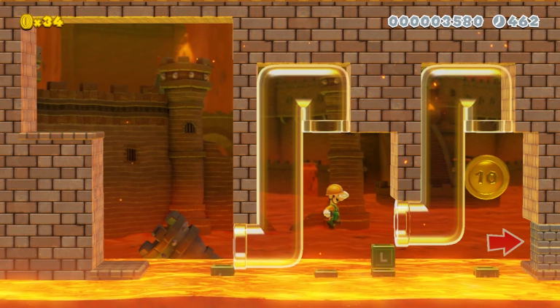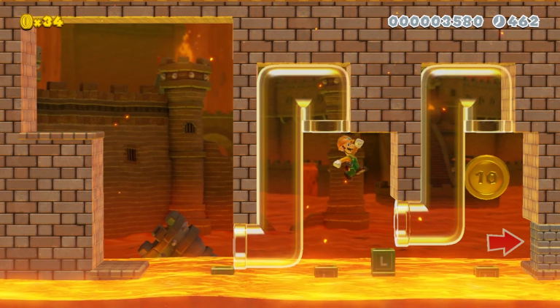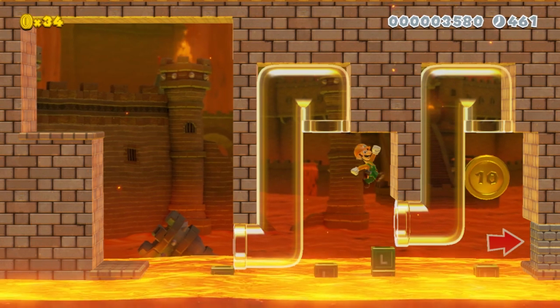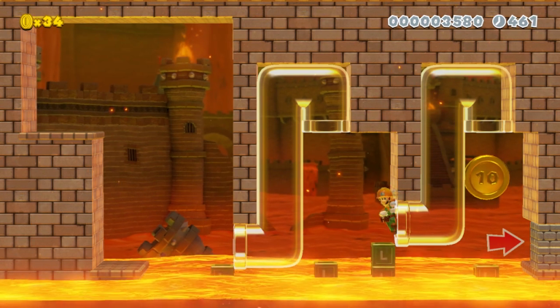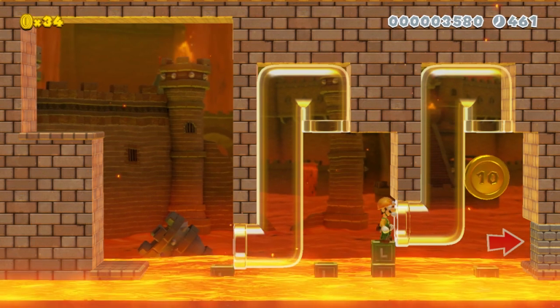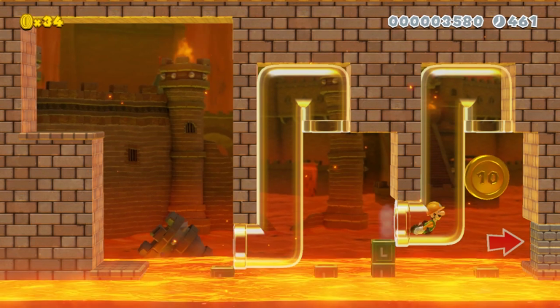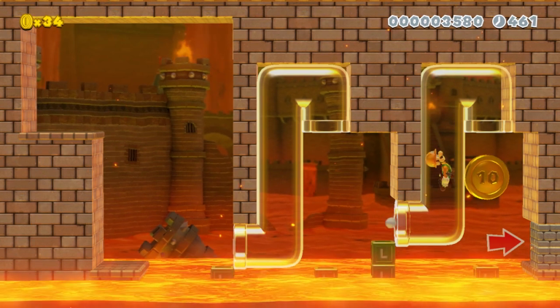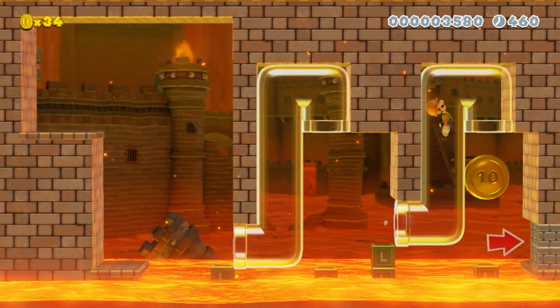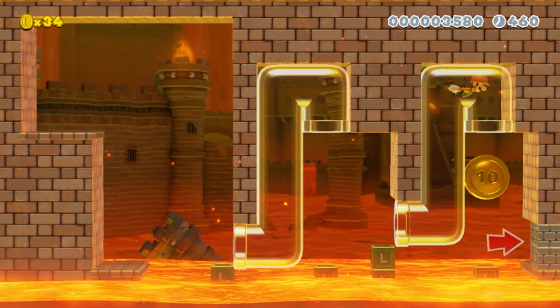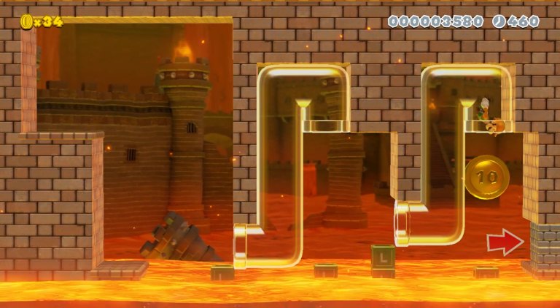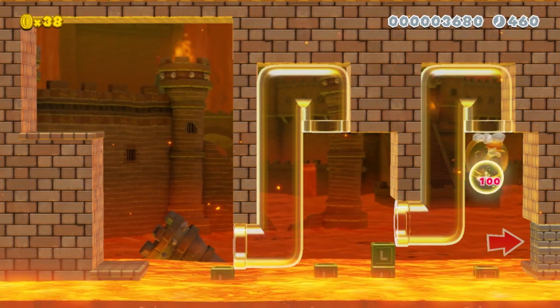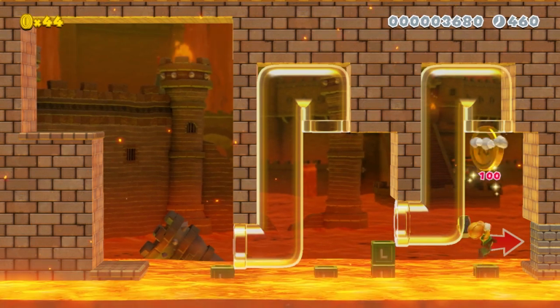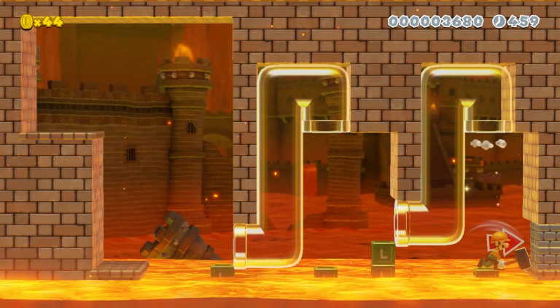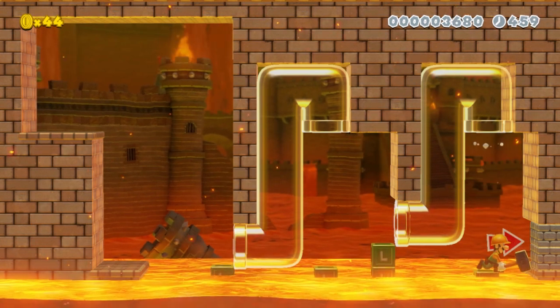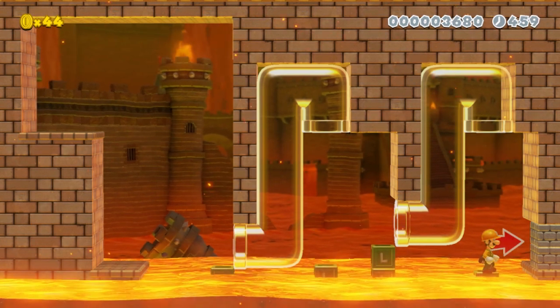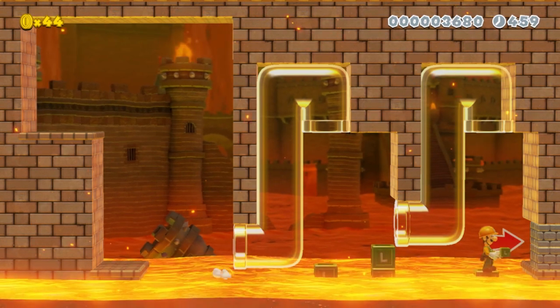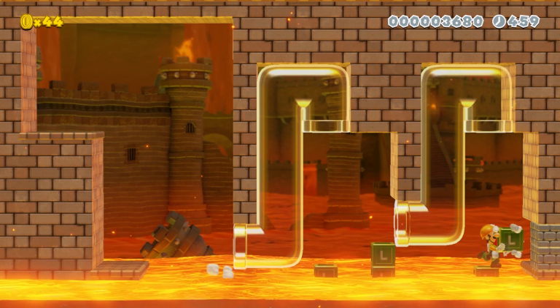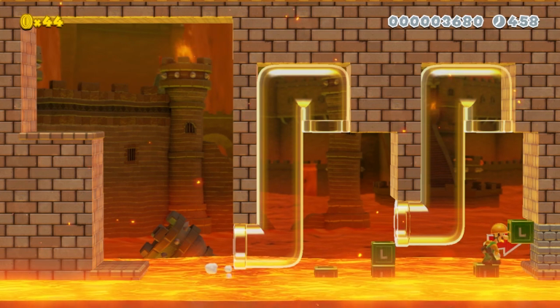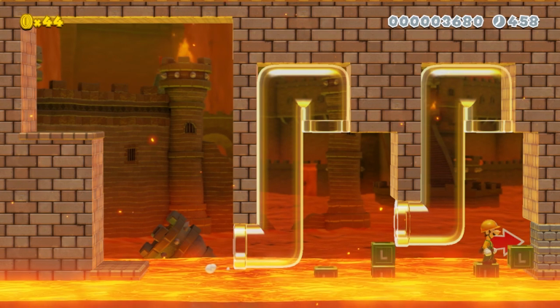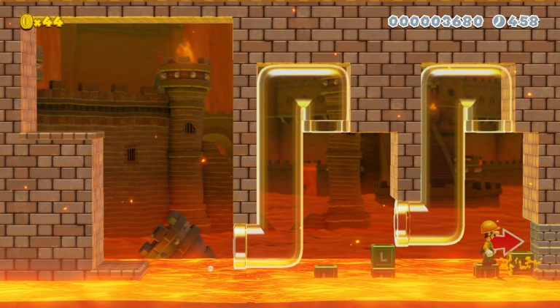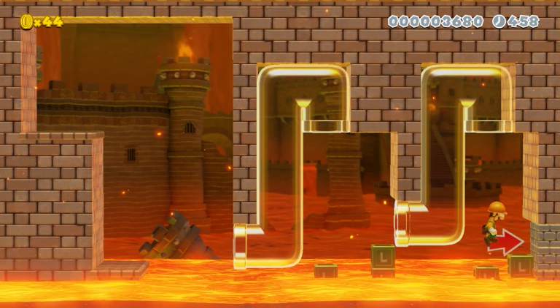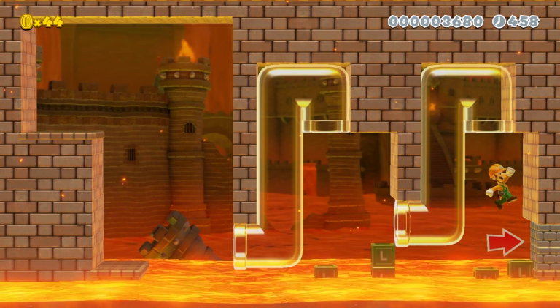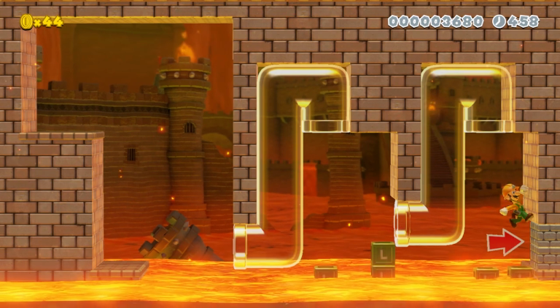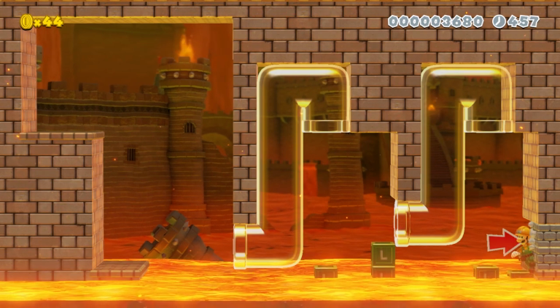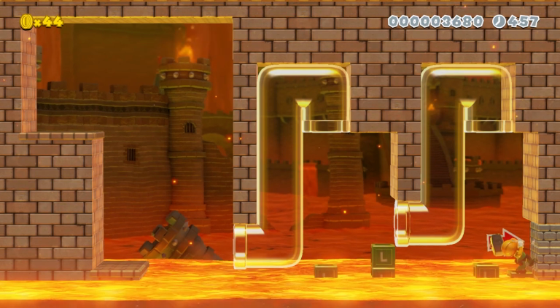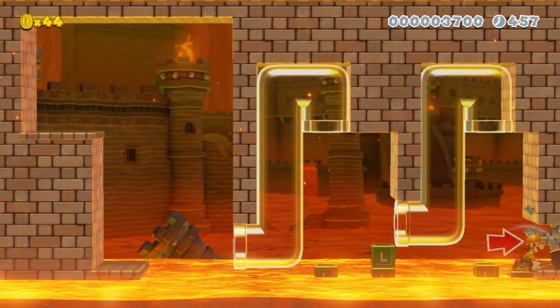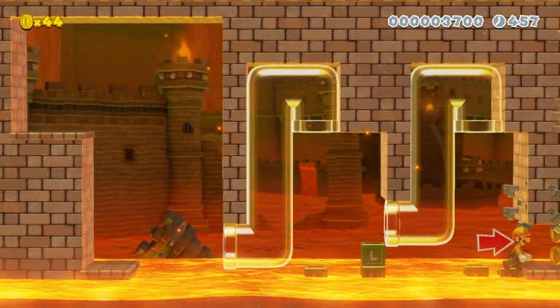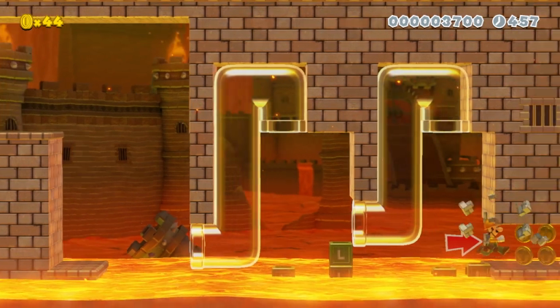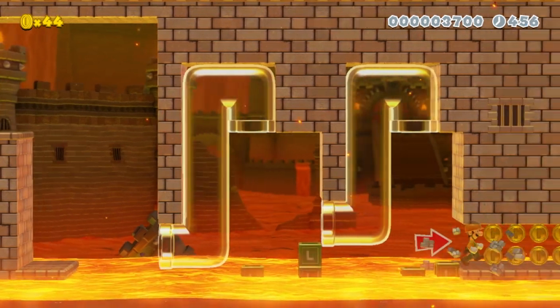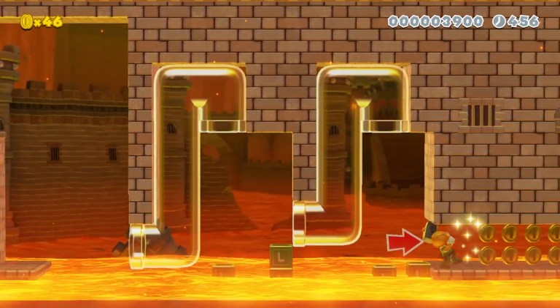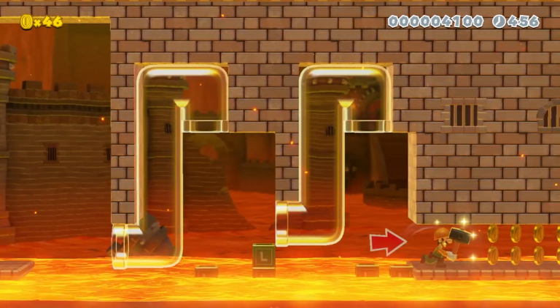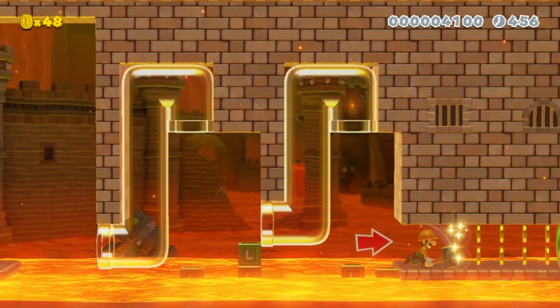Crates do not burn when they get in touch with lava. I'm not sure how it works, but that is just the way they work.